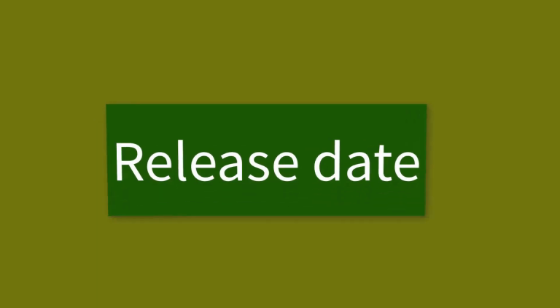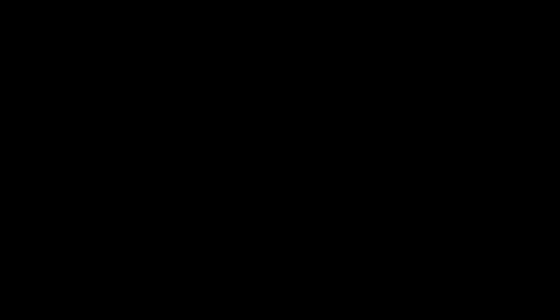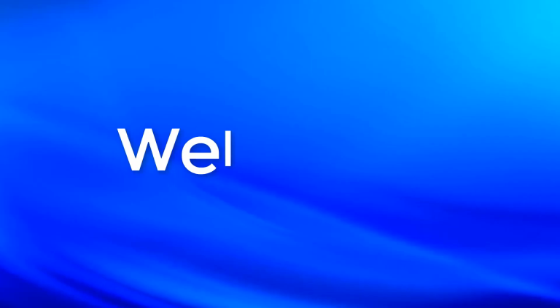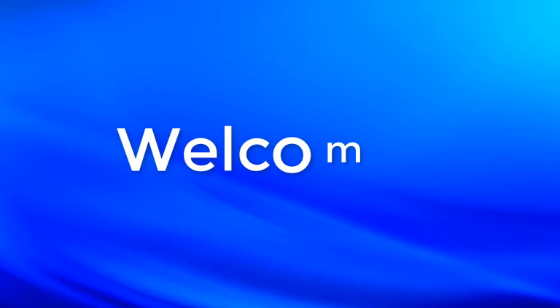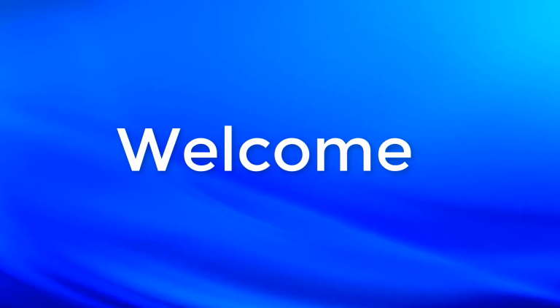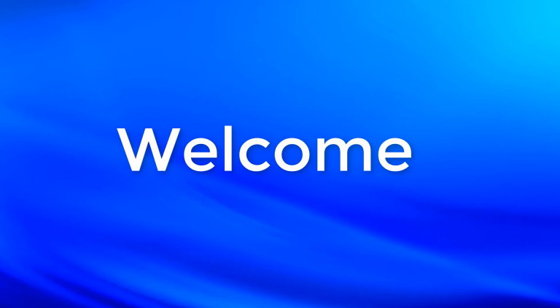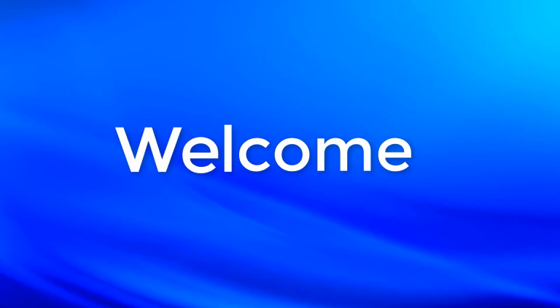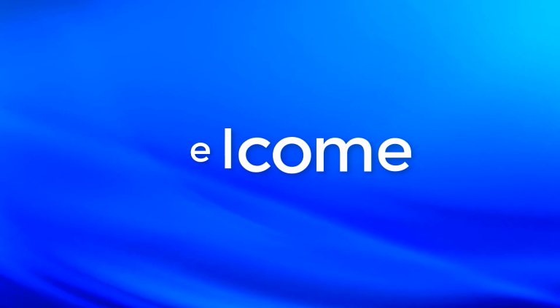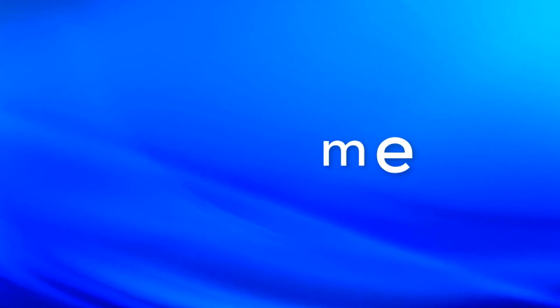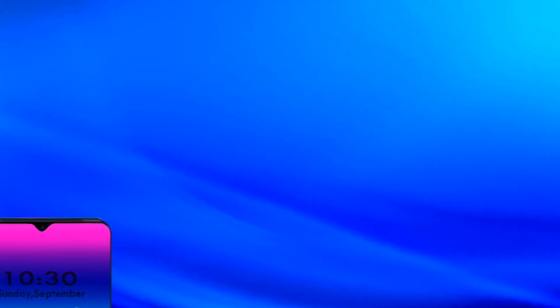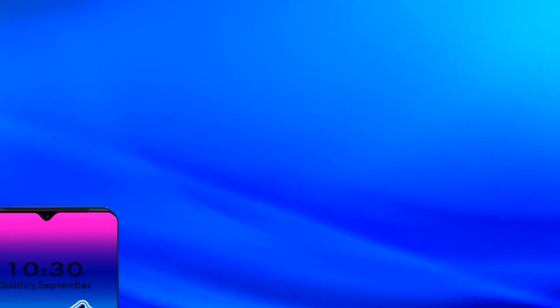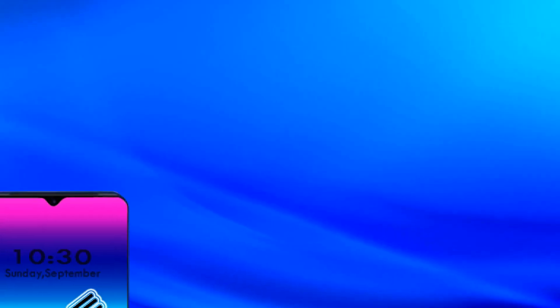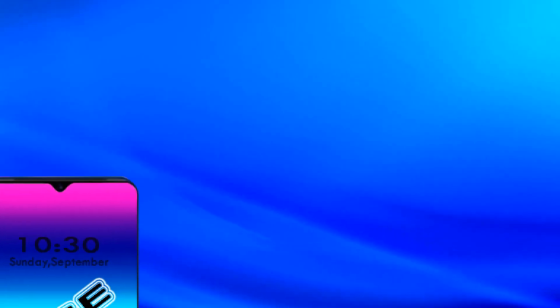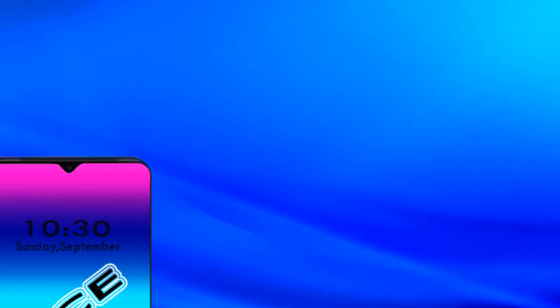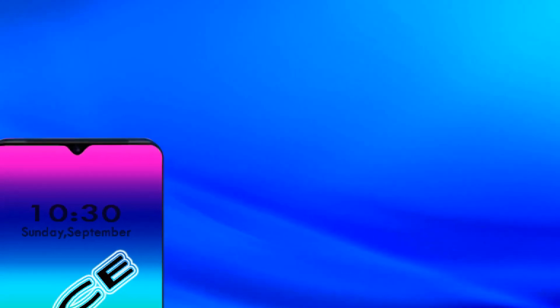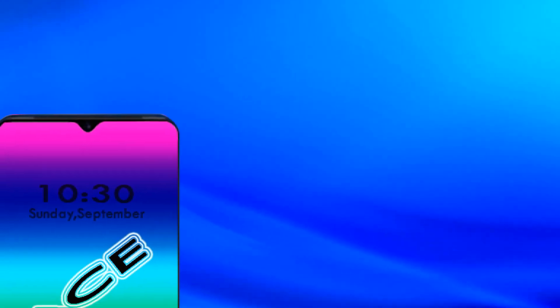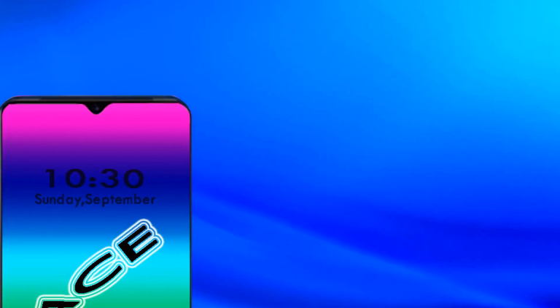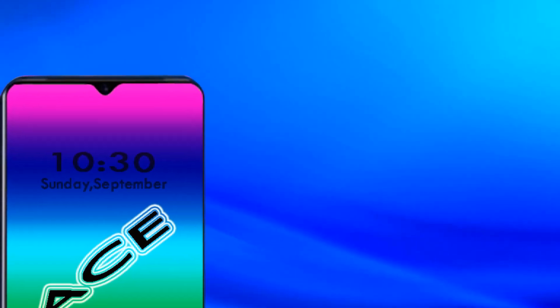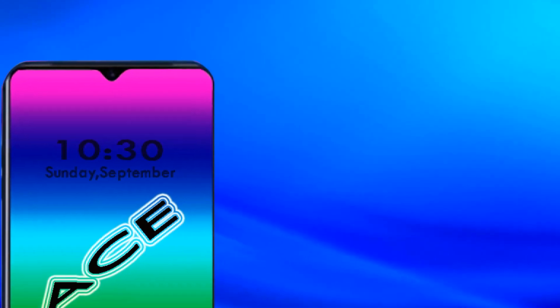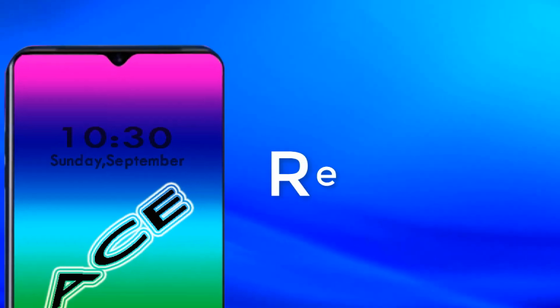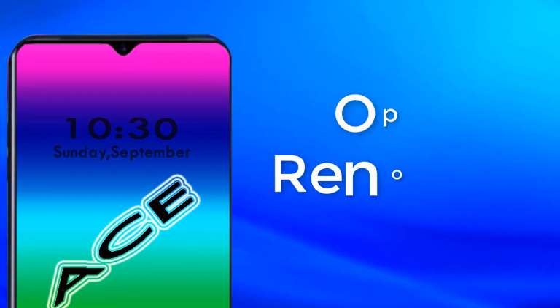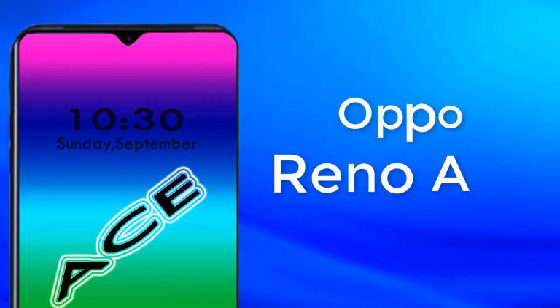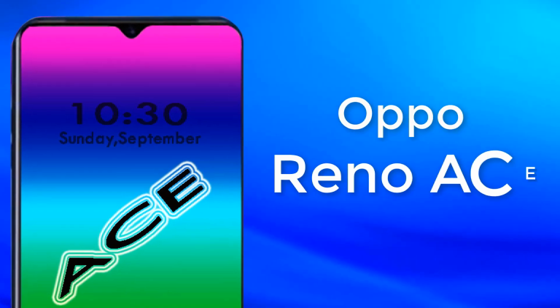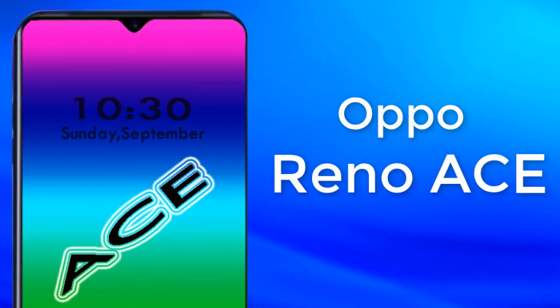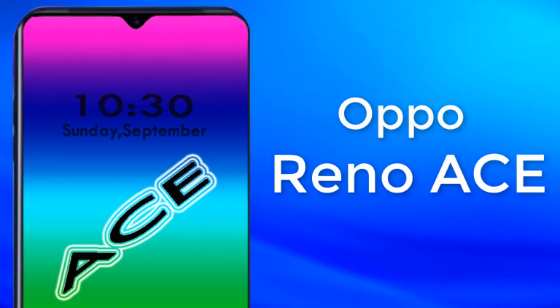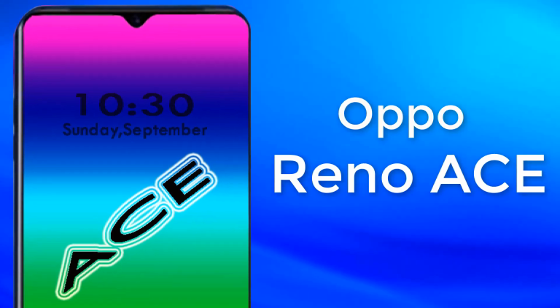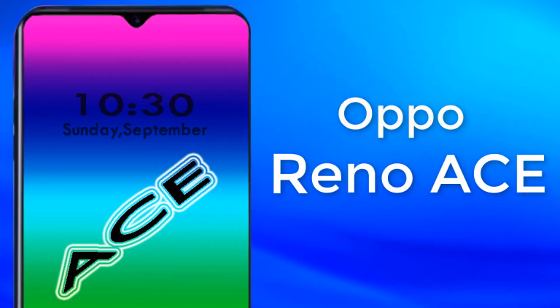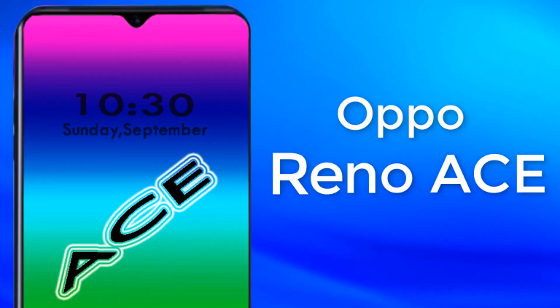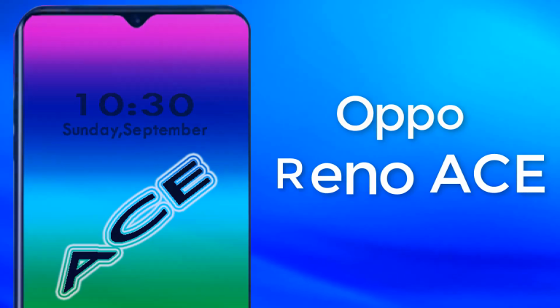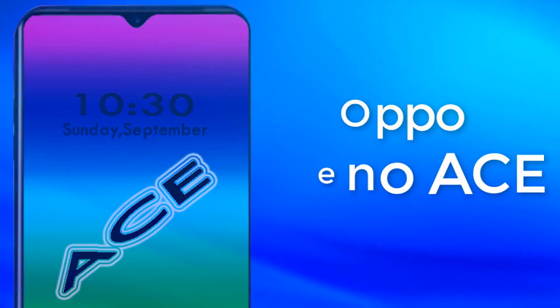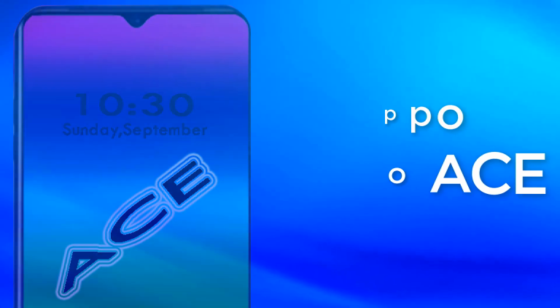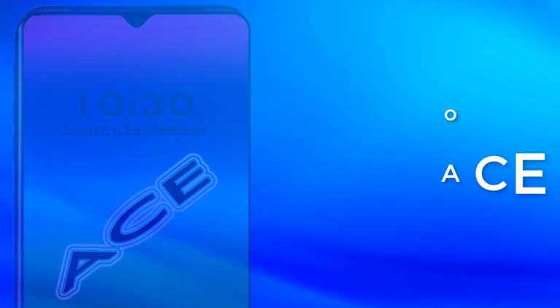Welcome to my channel. Today I am going to introduce the Oppo Reno AC, so have a look.